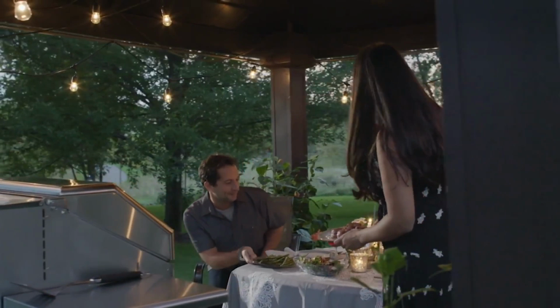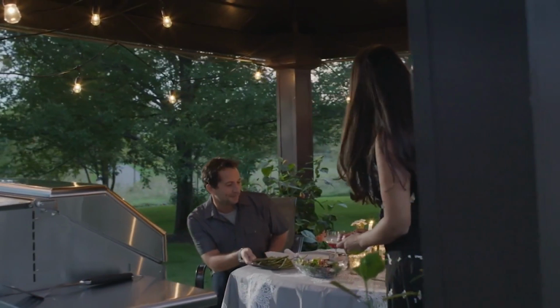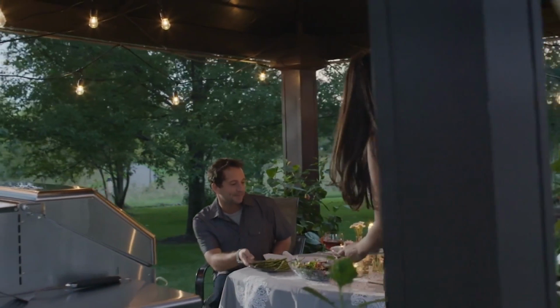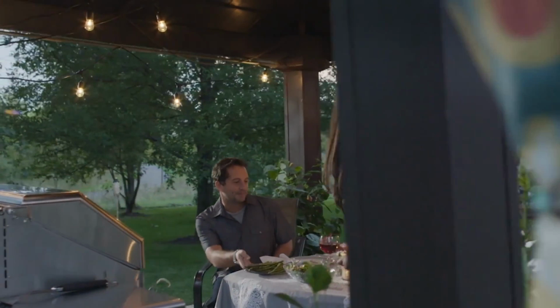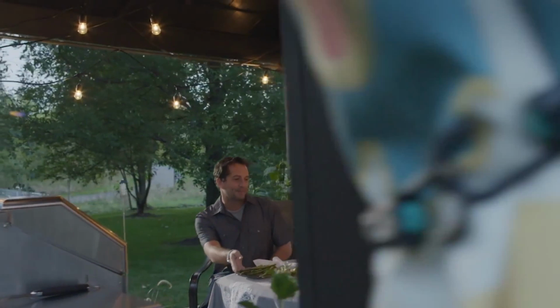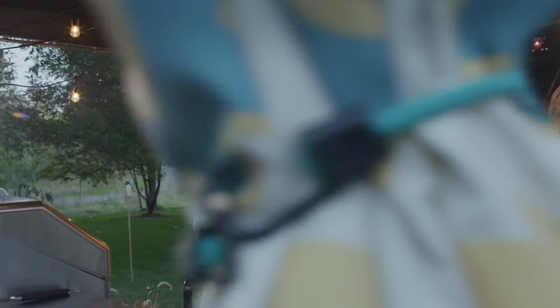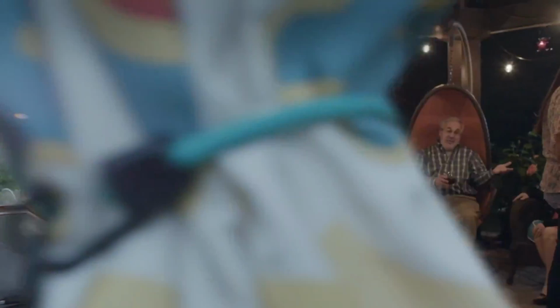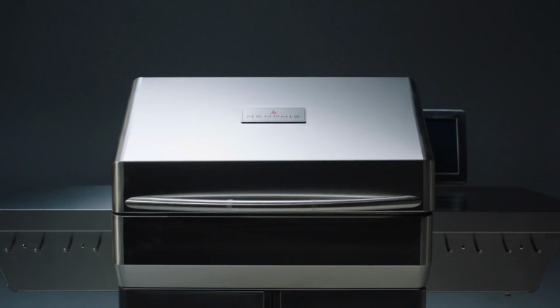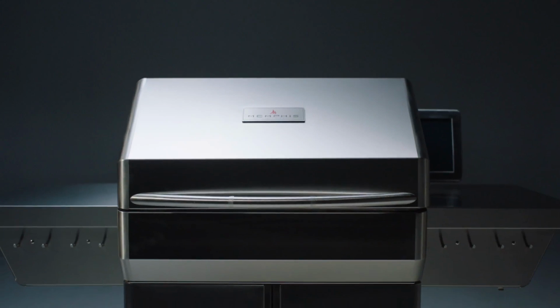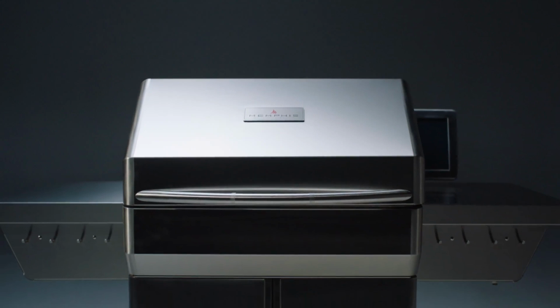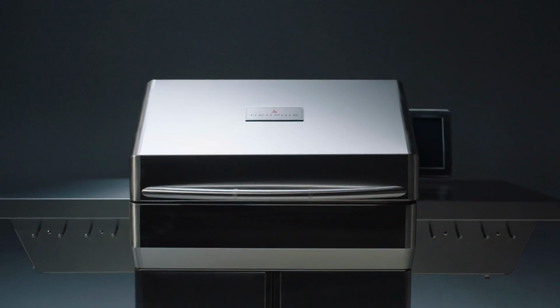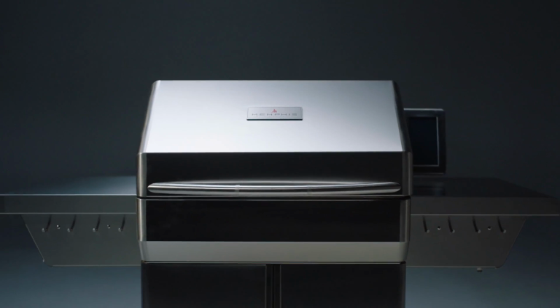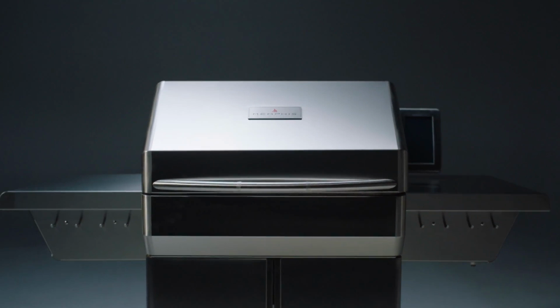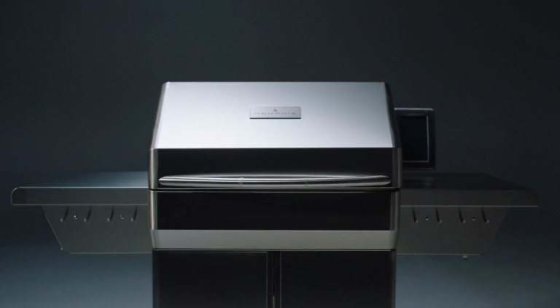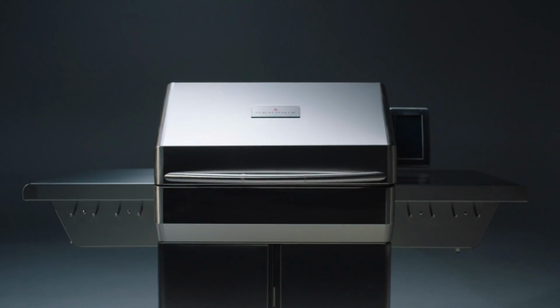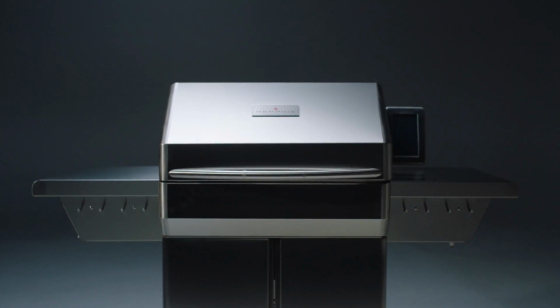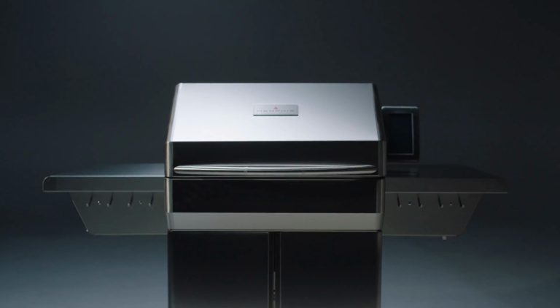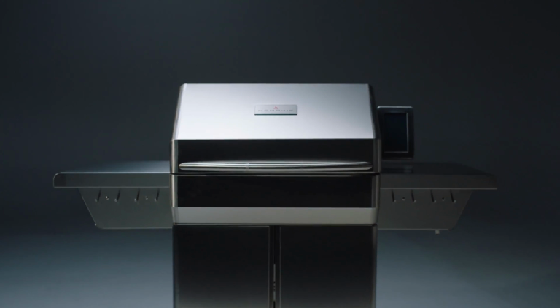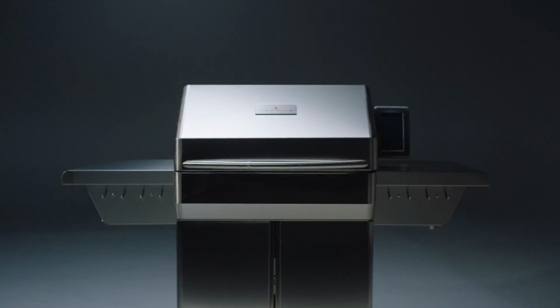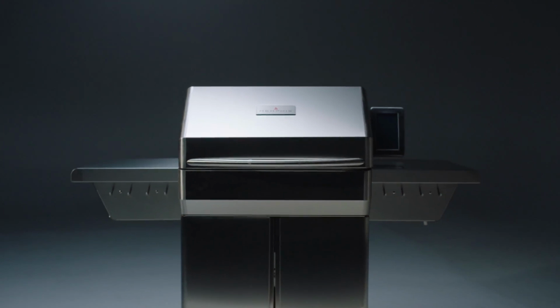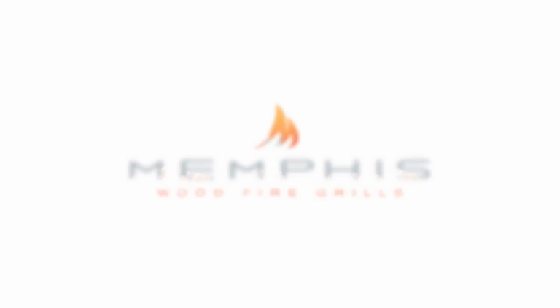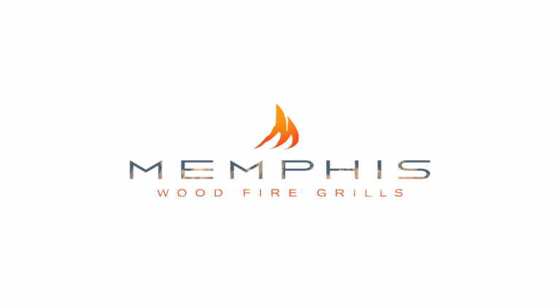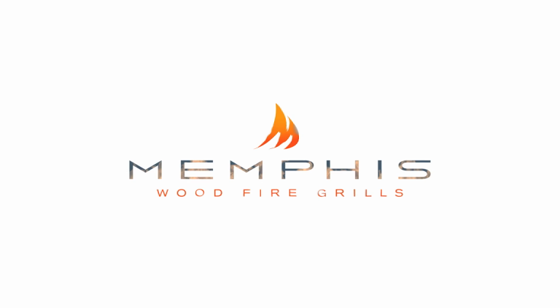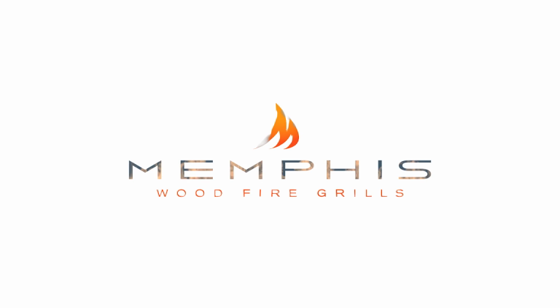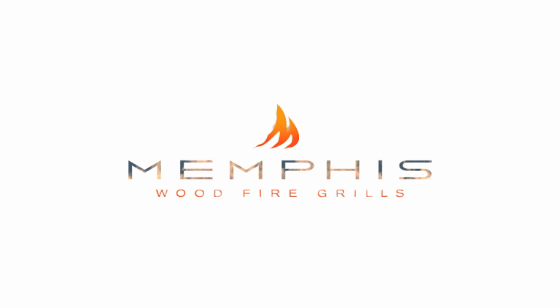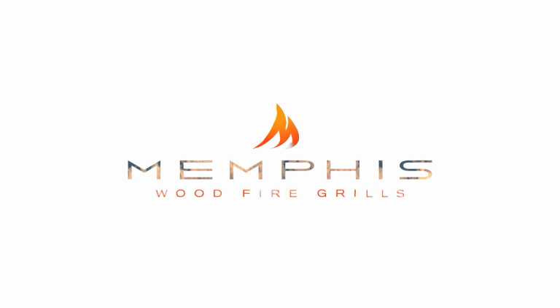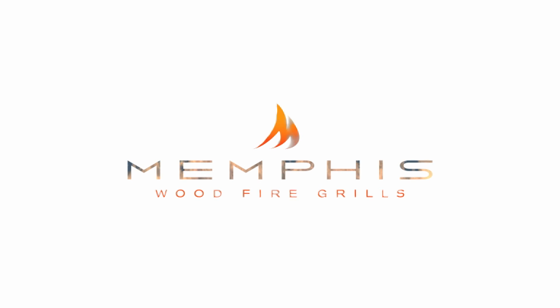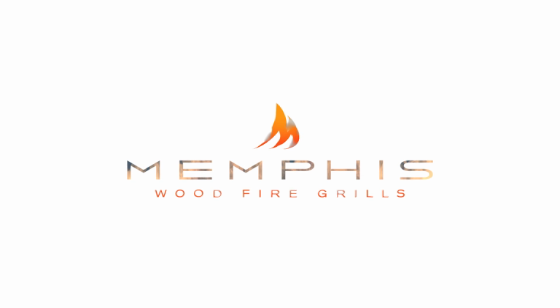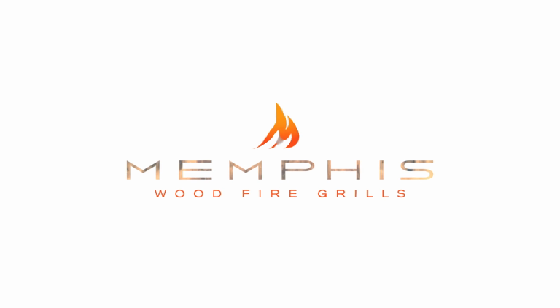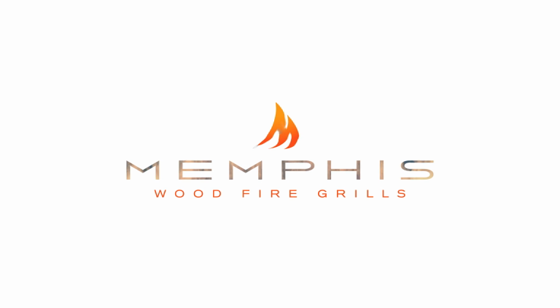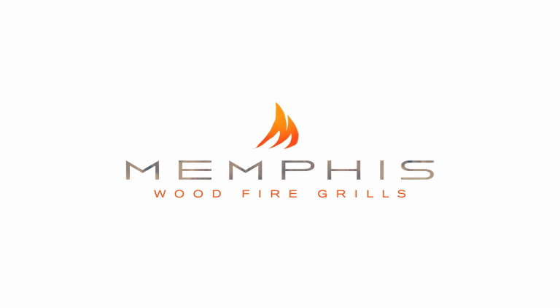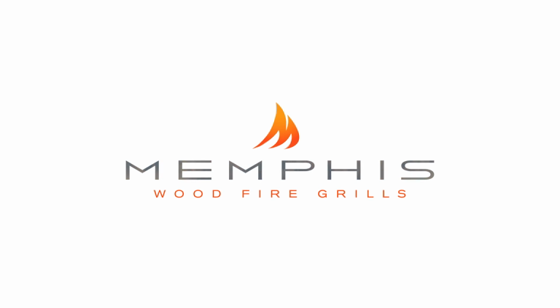Our new ITC 3.0 with IntelliBurn technology puts your grilling experience on cruise control, so you can spend less time fiddling and more time enjoying. Memphis Woodfire Grills.